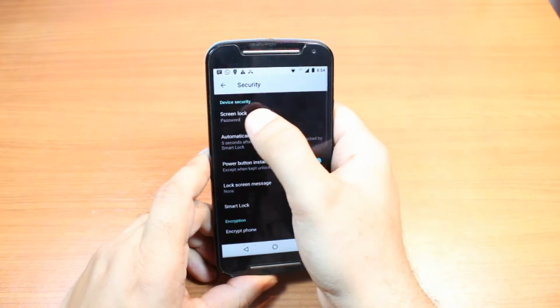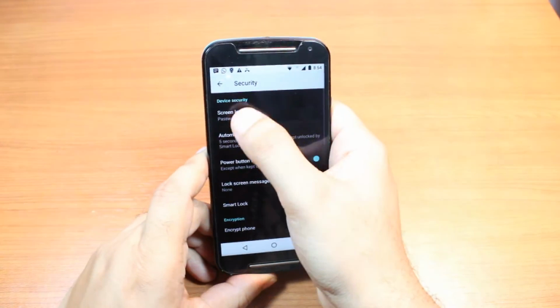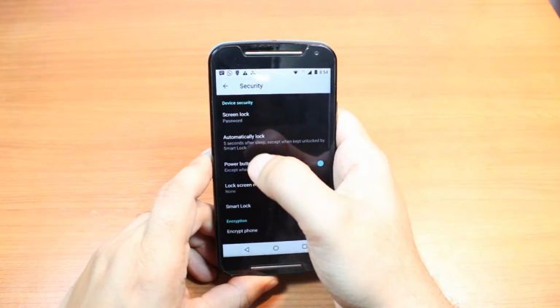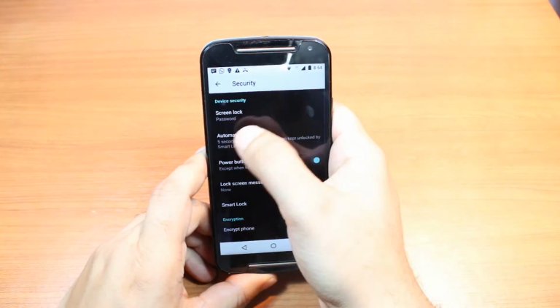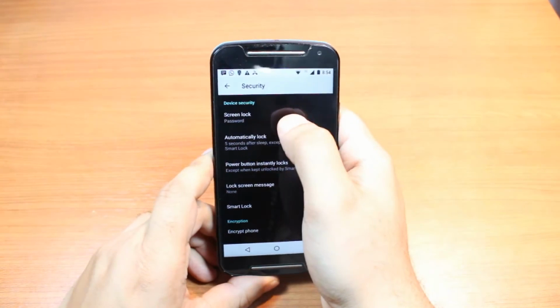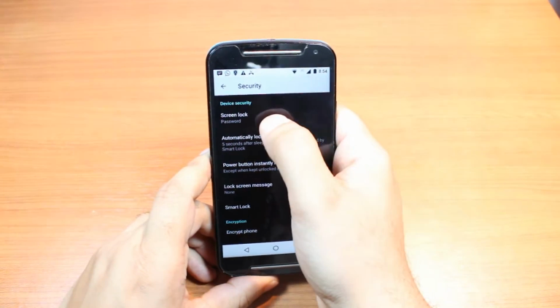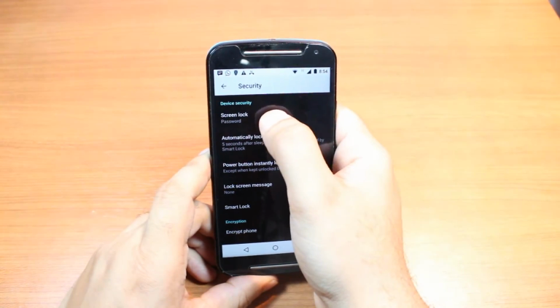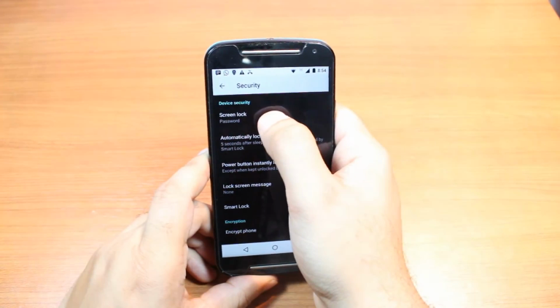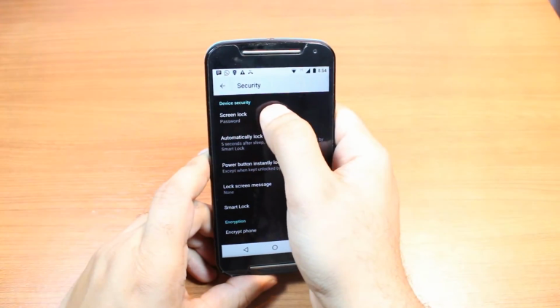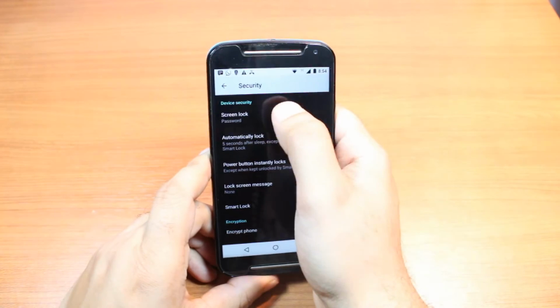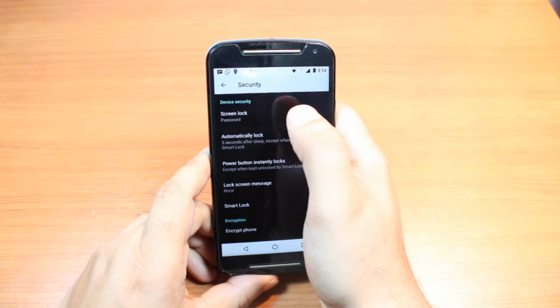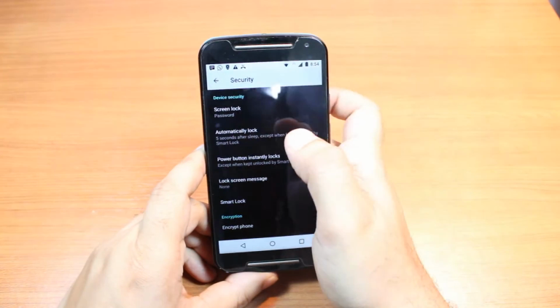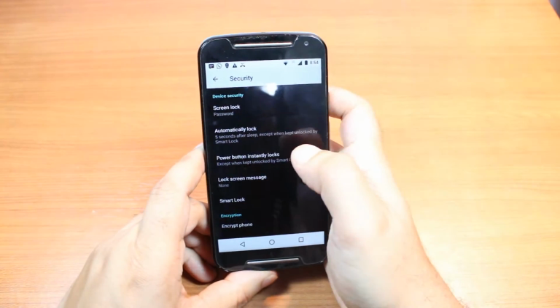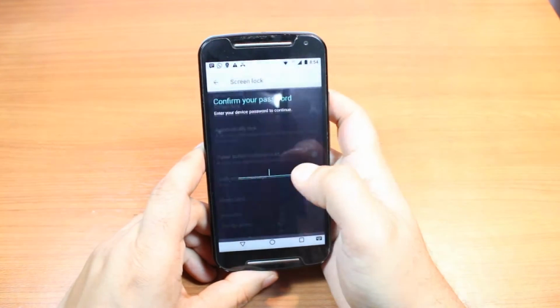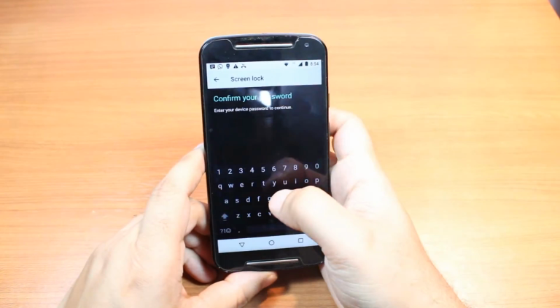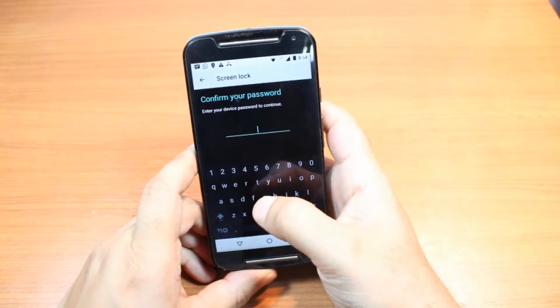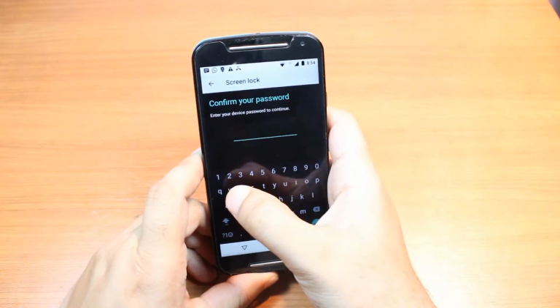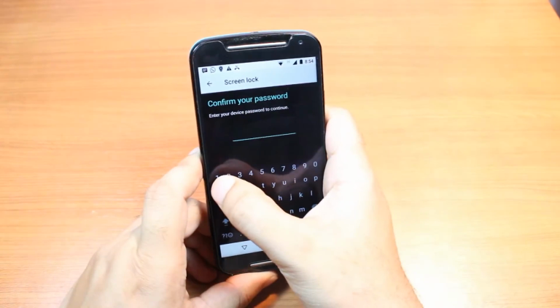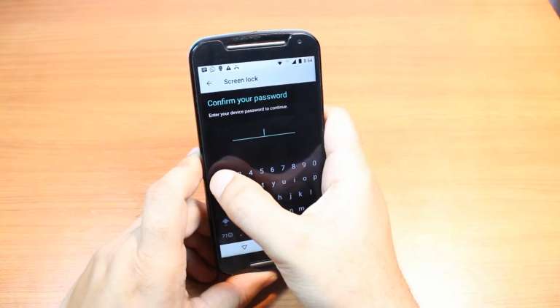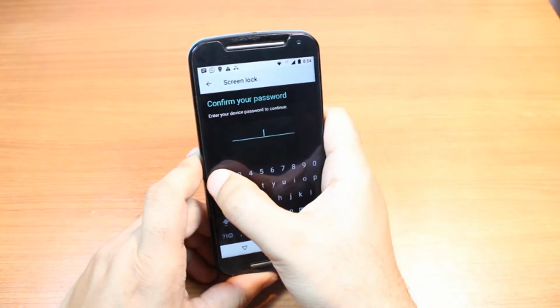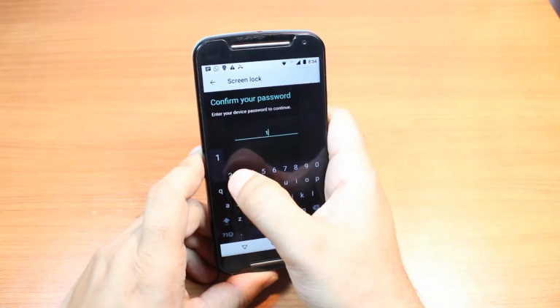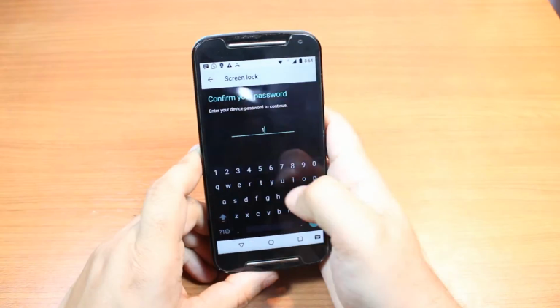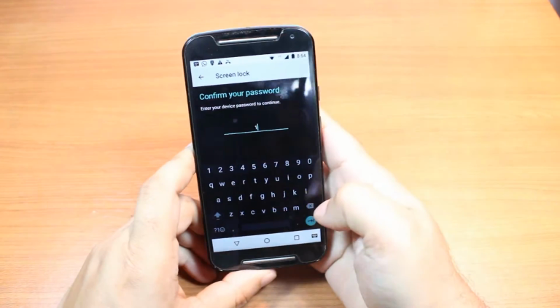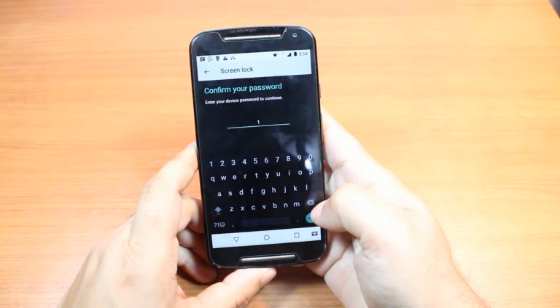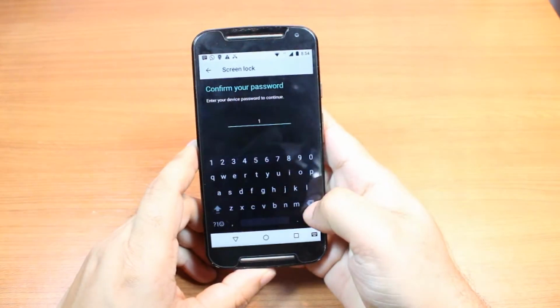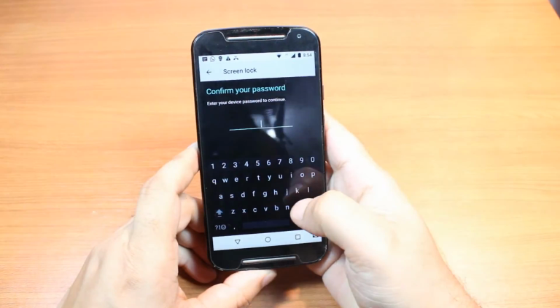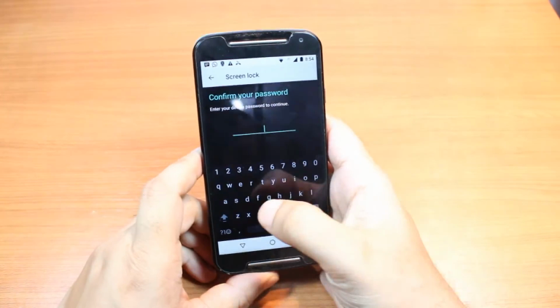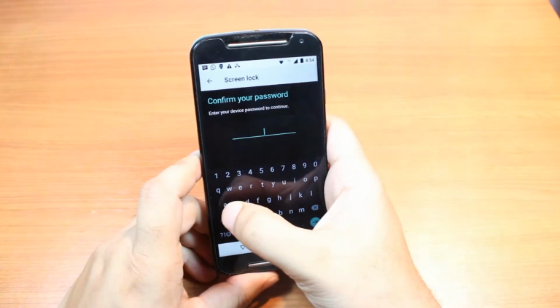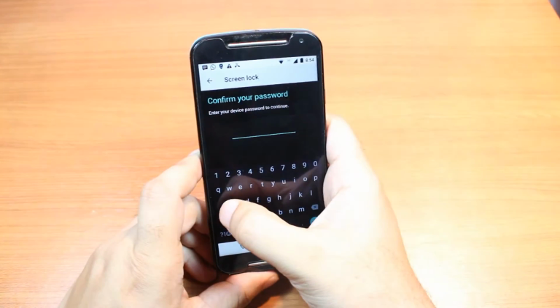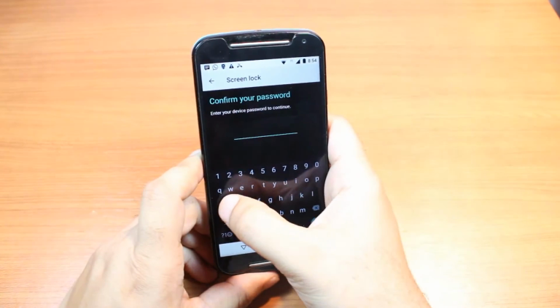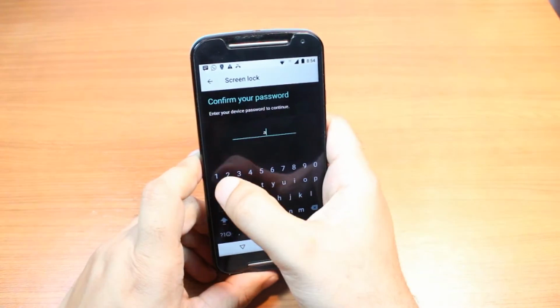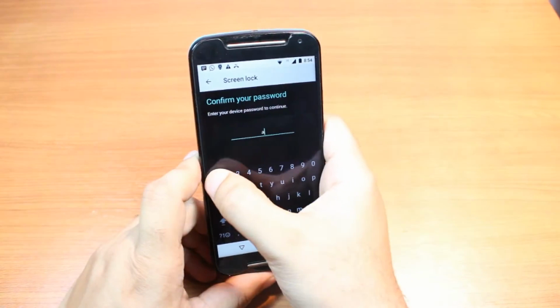Here, as you see, password lock. I hit this one. I have to put the code.